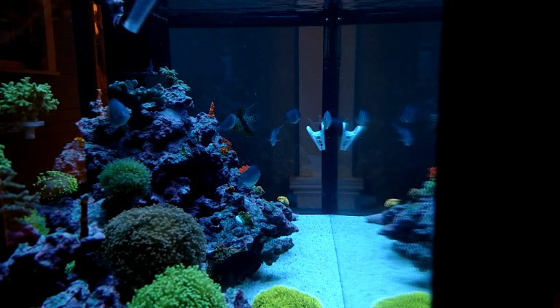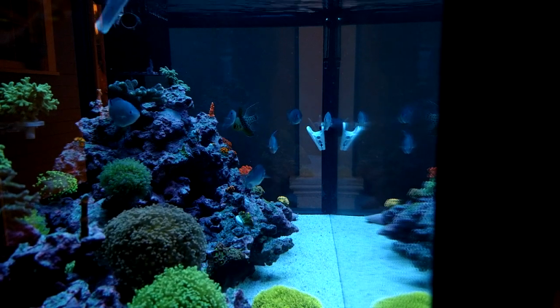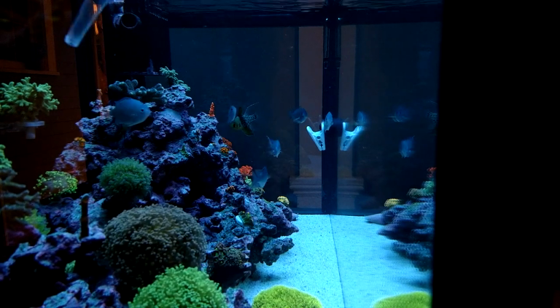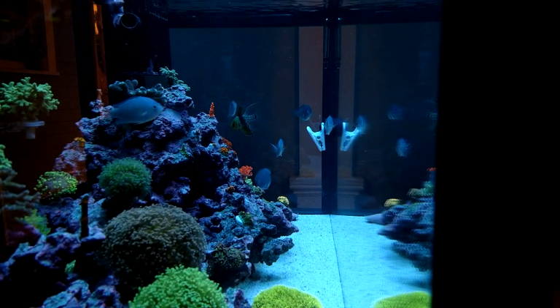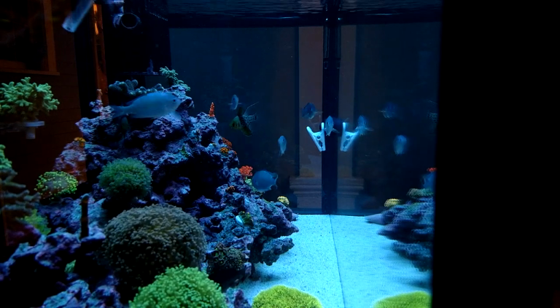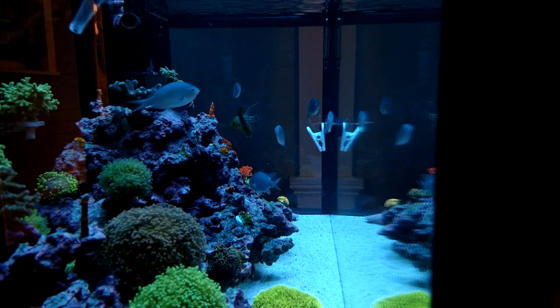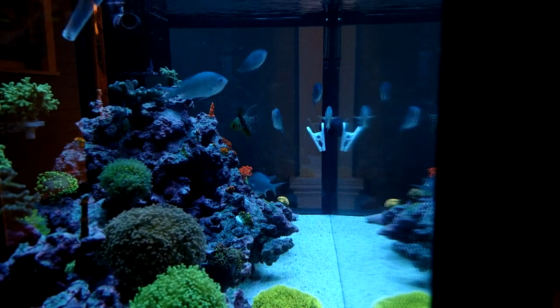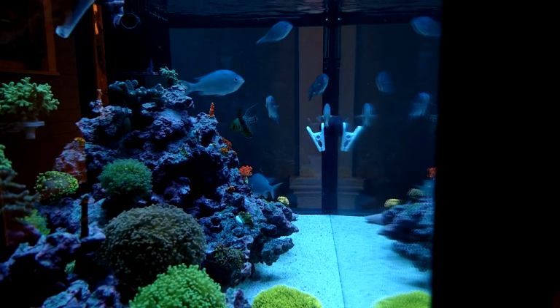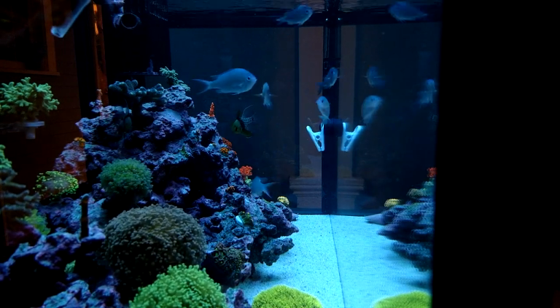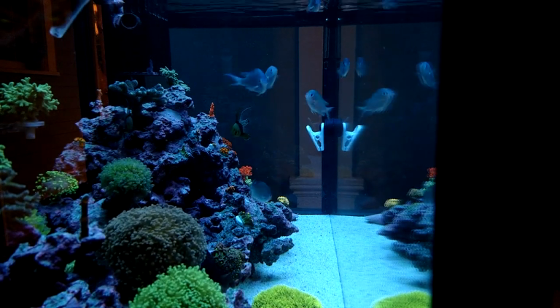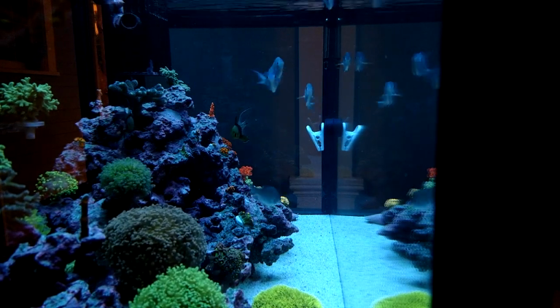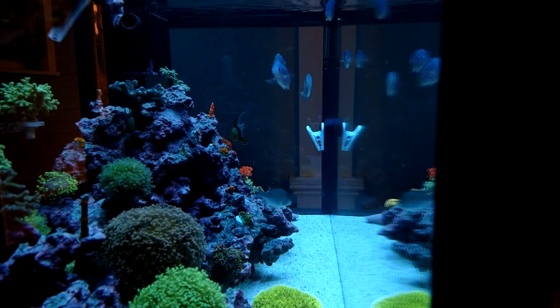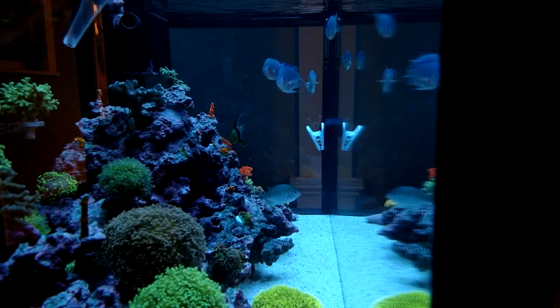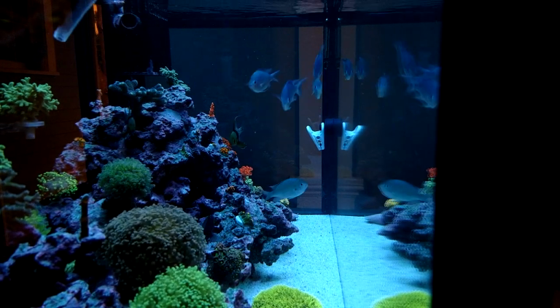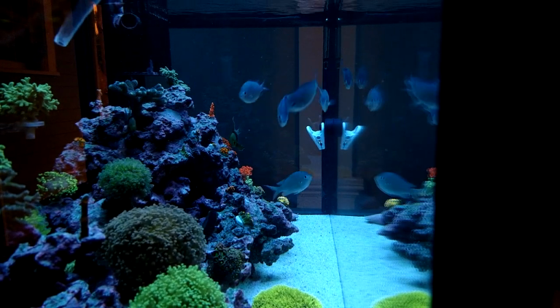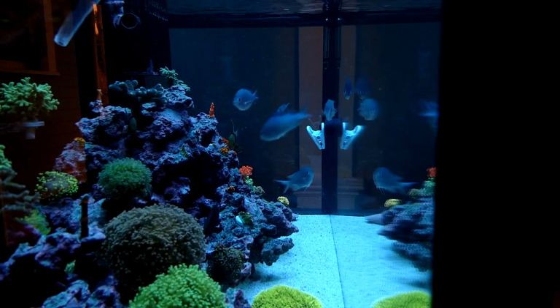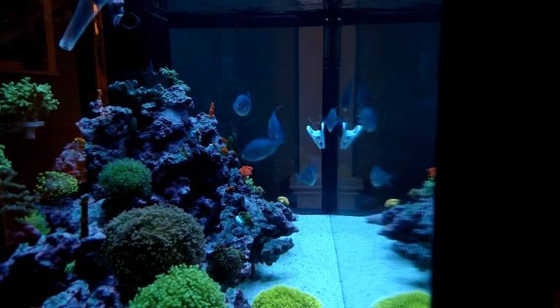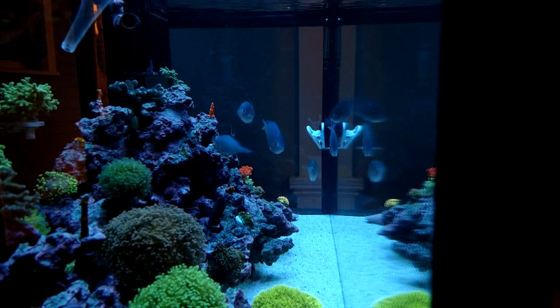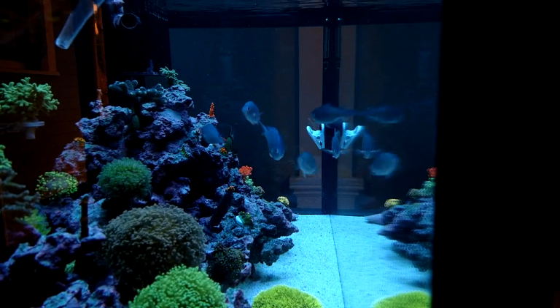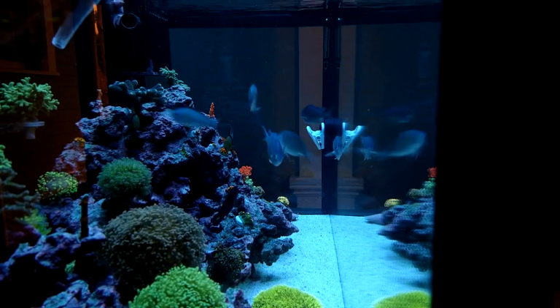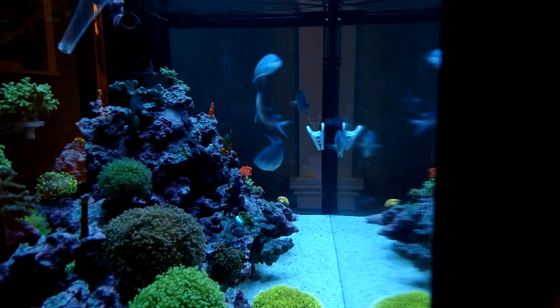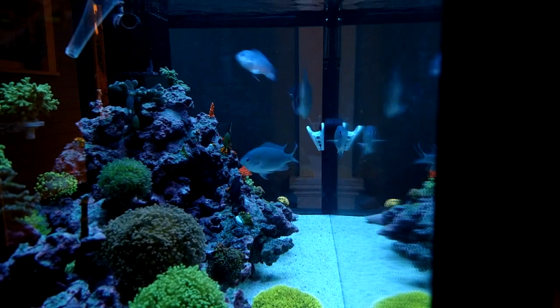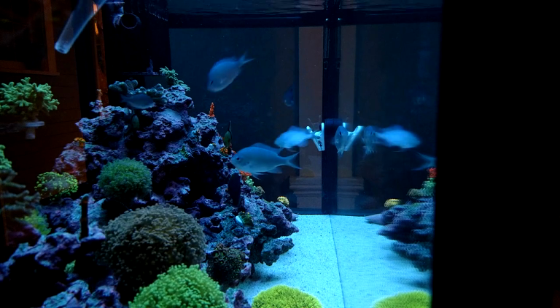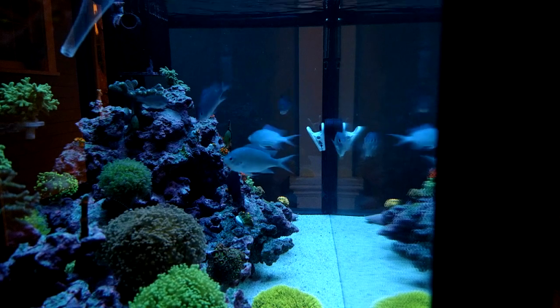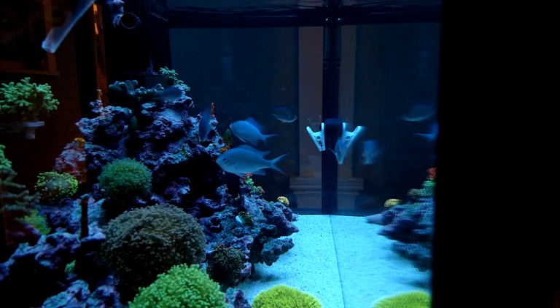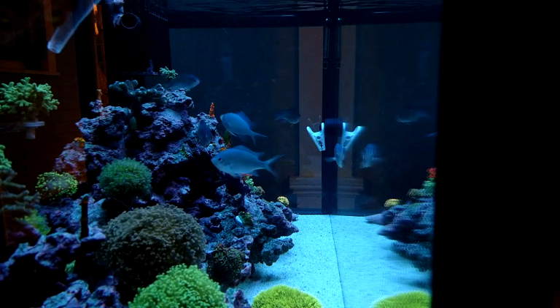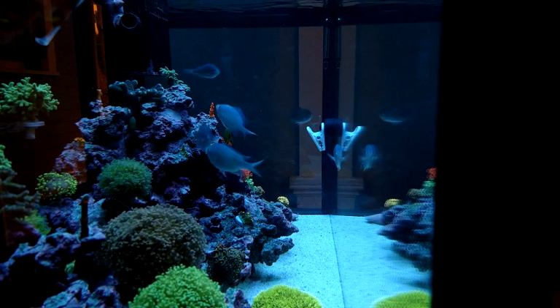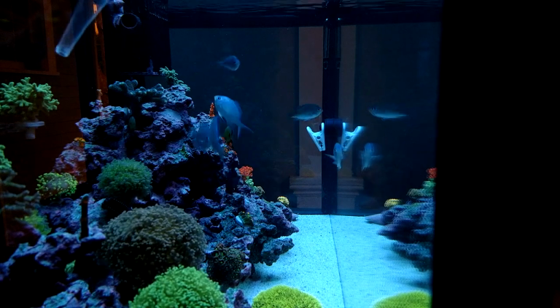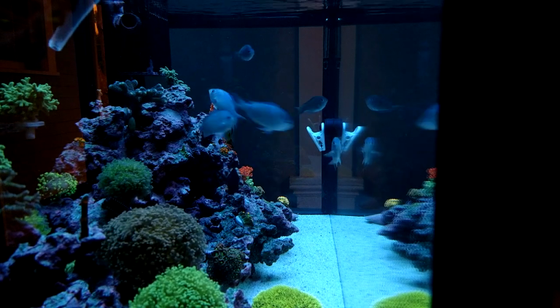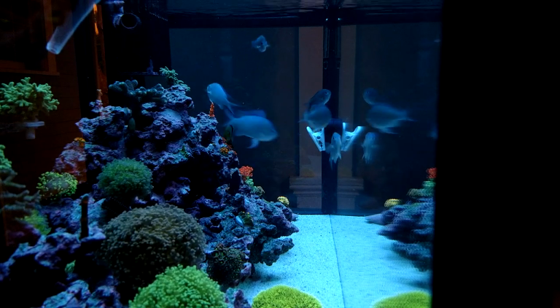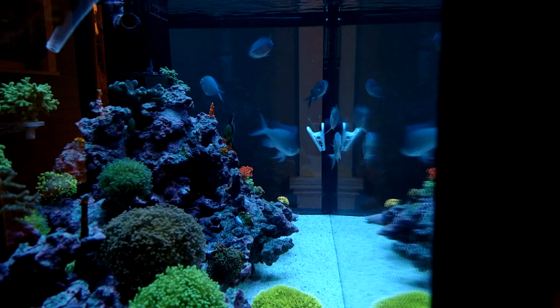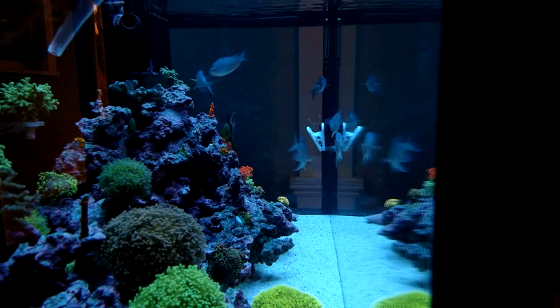Look at all that stuff floating around in the water column — fish are going nuts for it, corals going nuts for it.